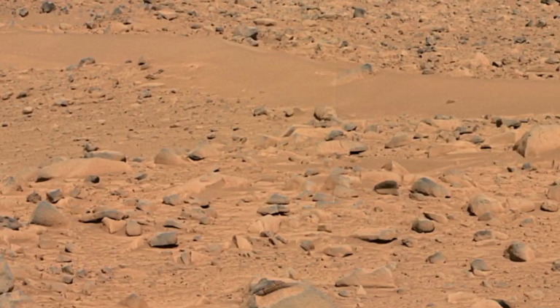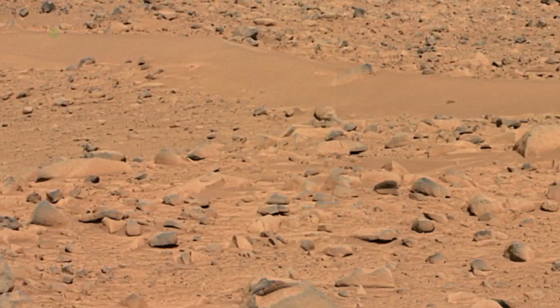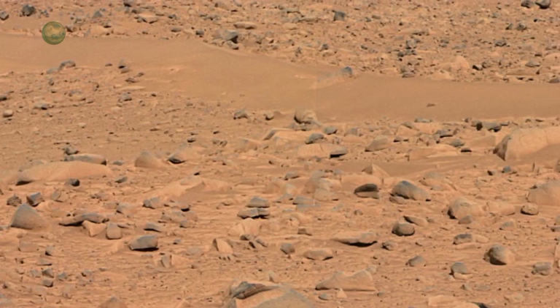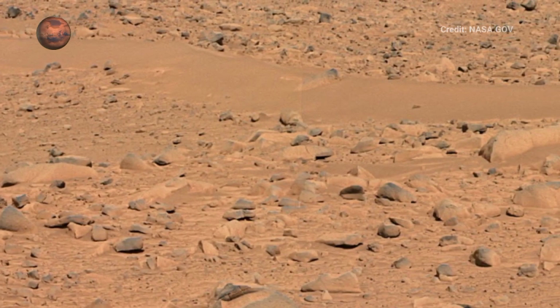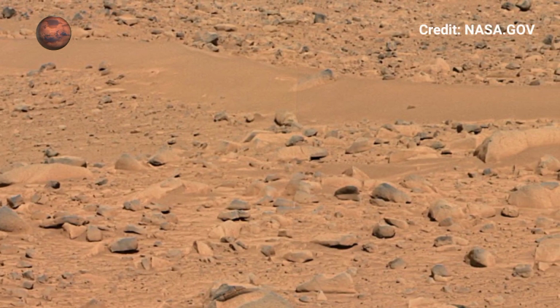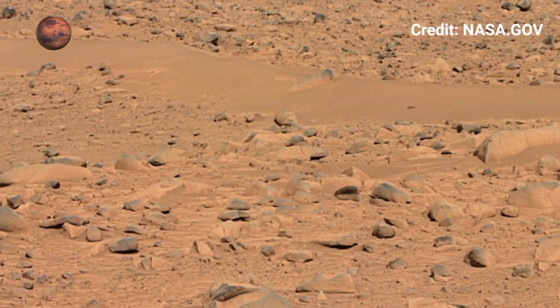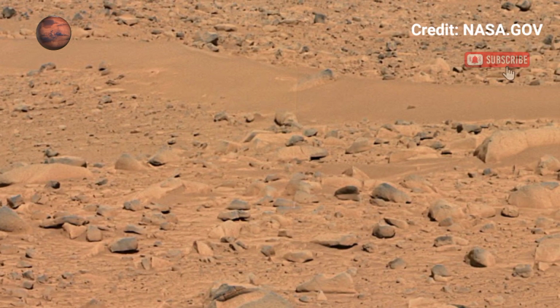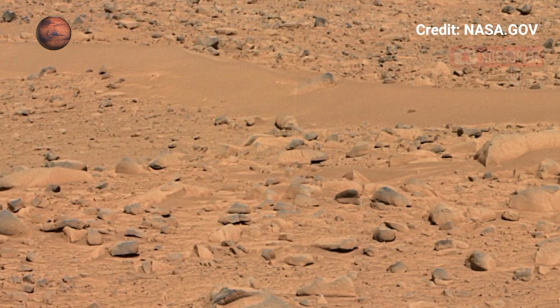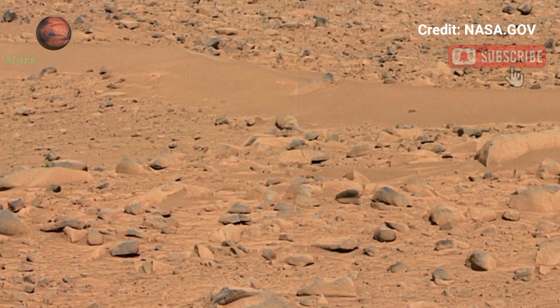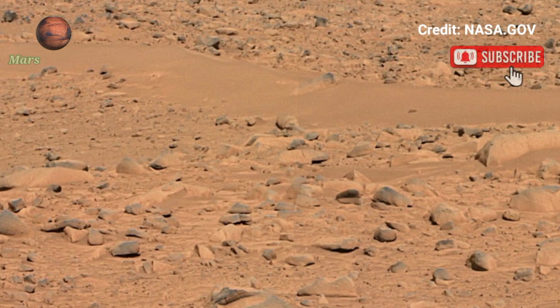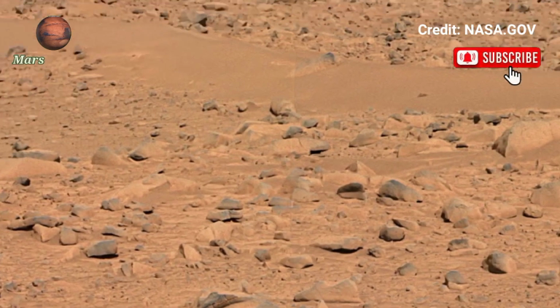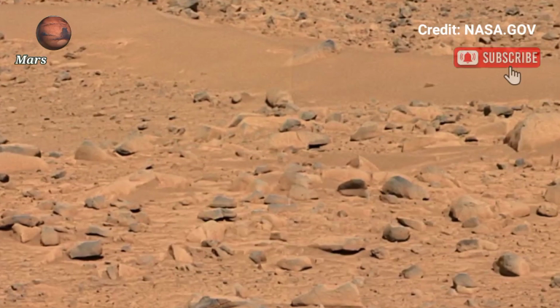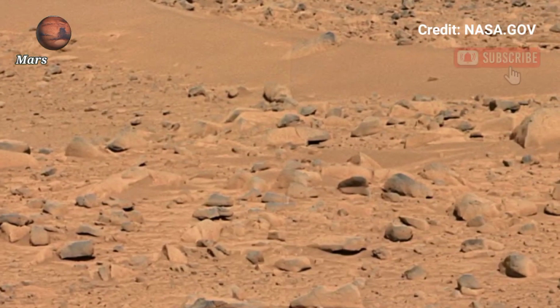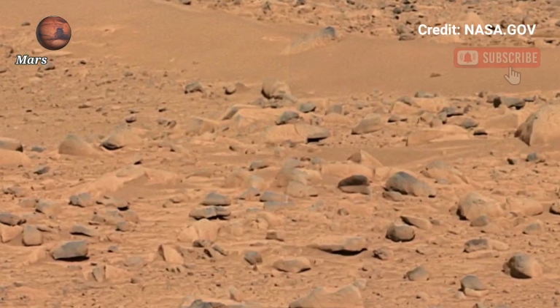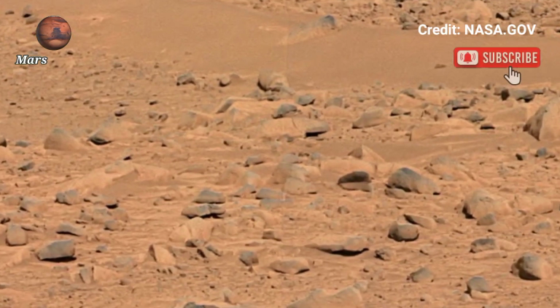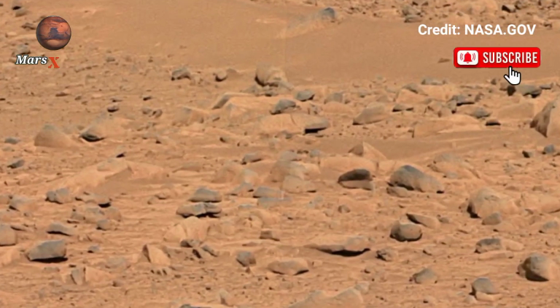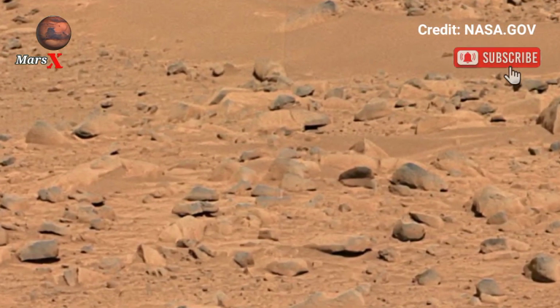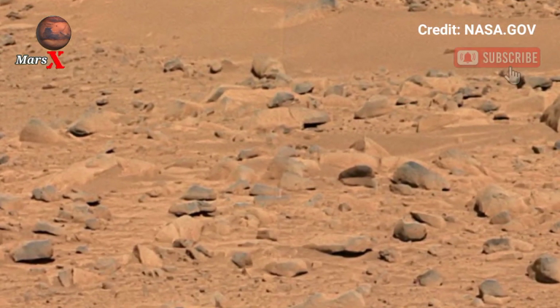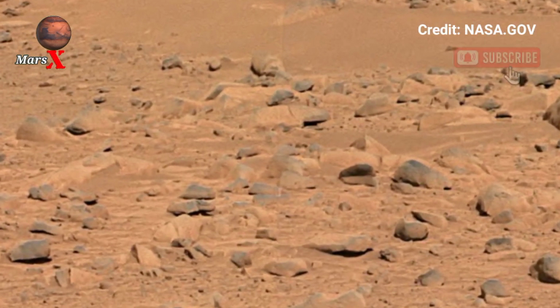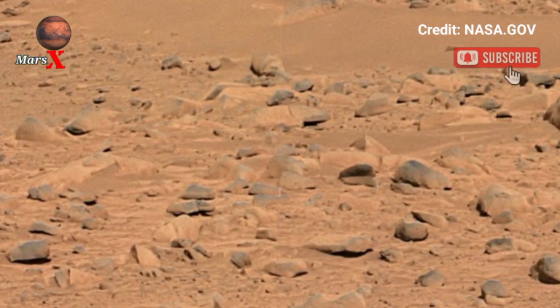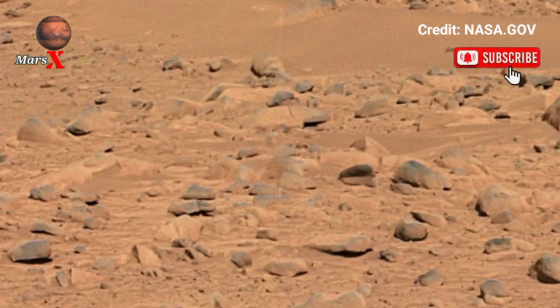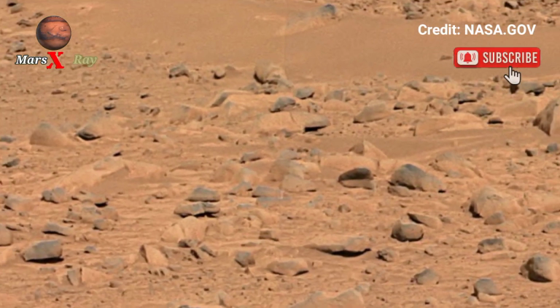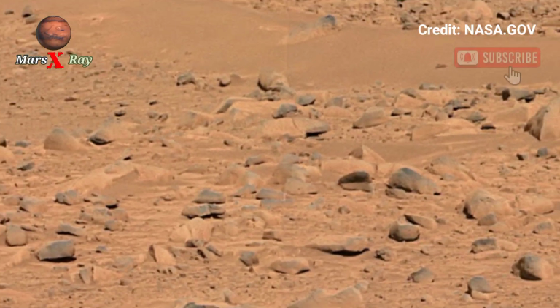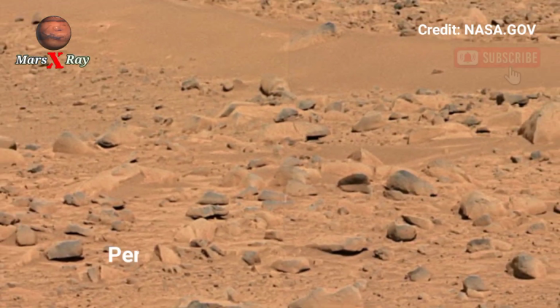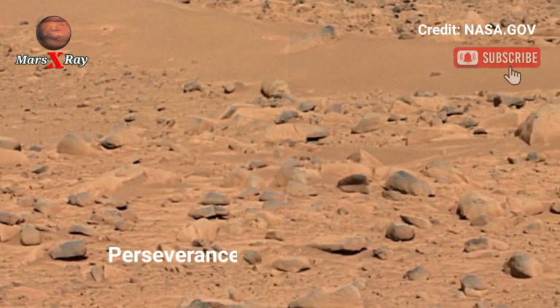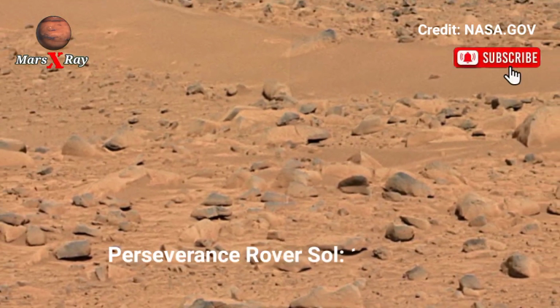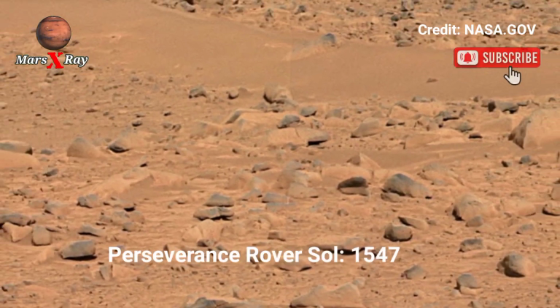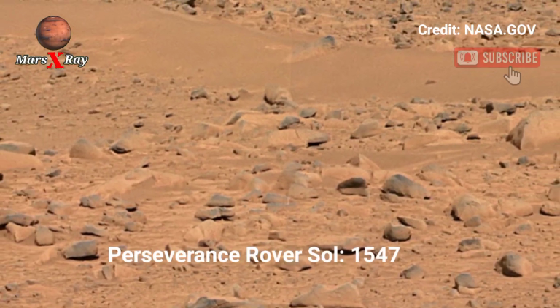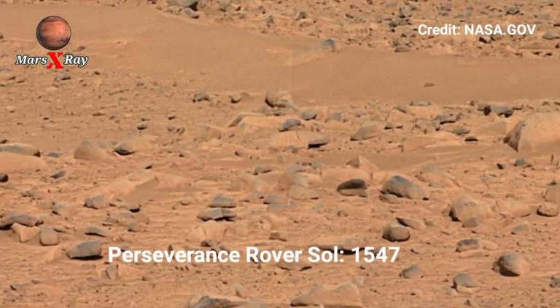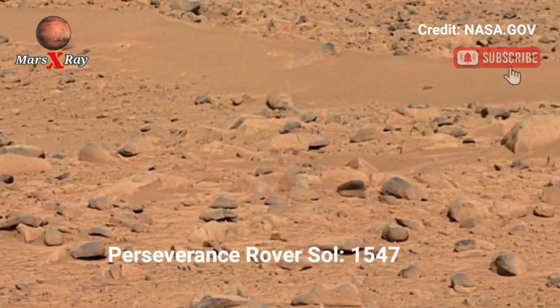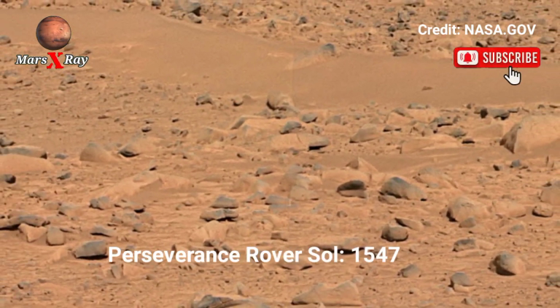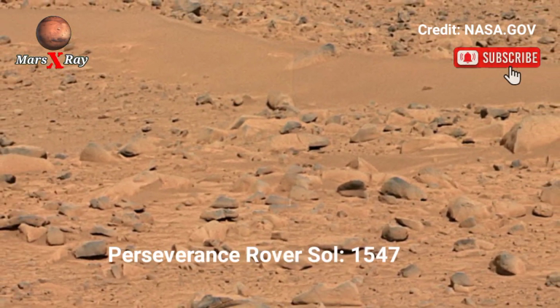Hi guys, welcome back to YouTube channel Mars X-ray. NASA's Mars Perseverance Rover Sol 1547.